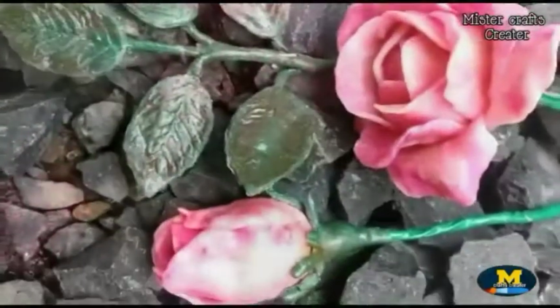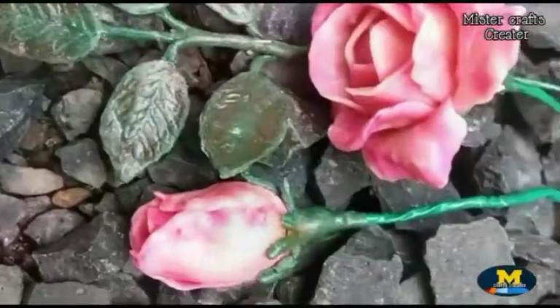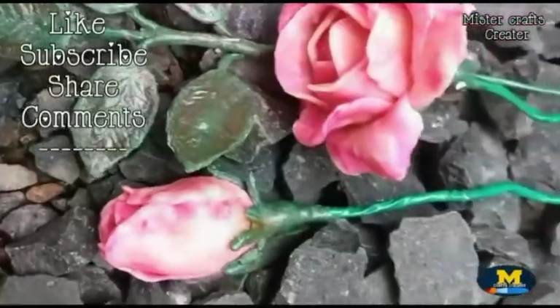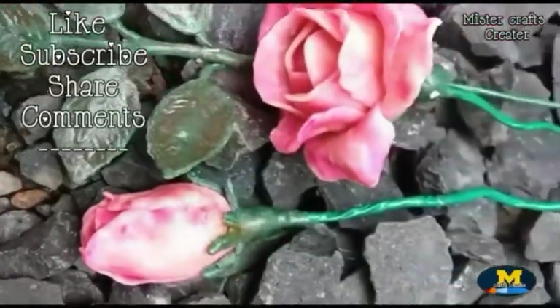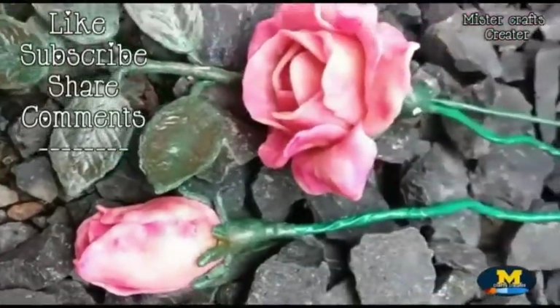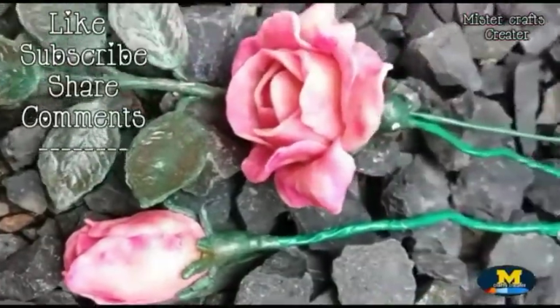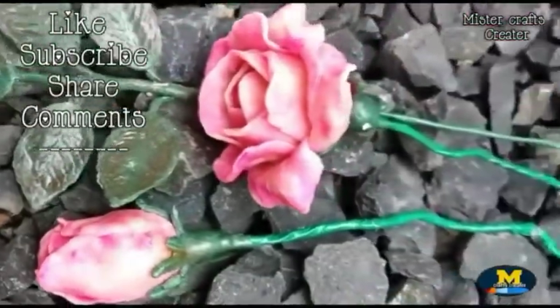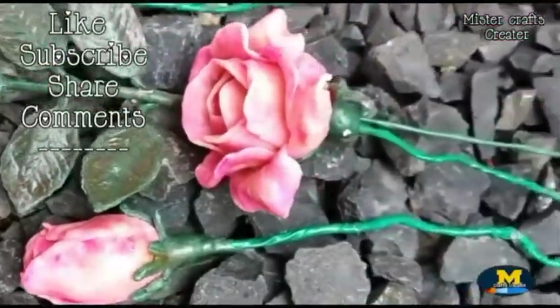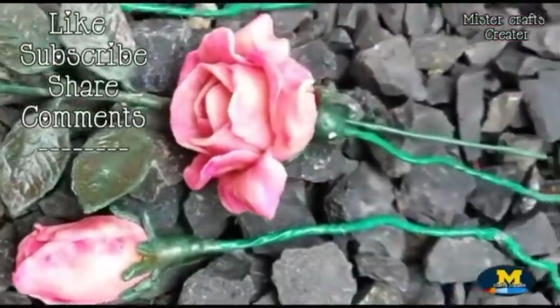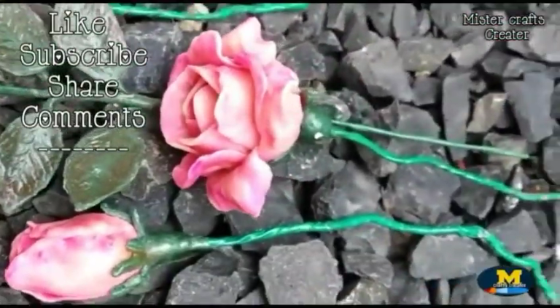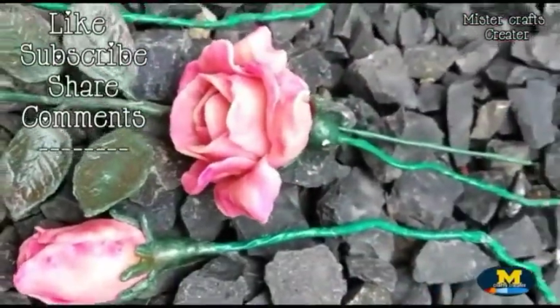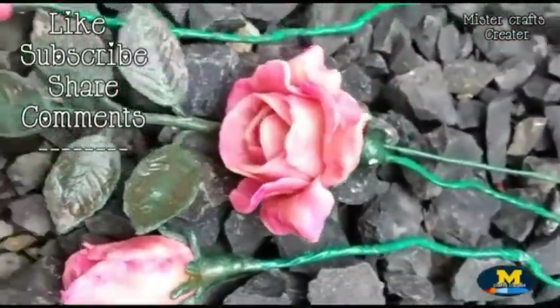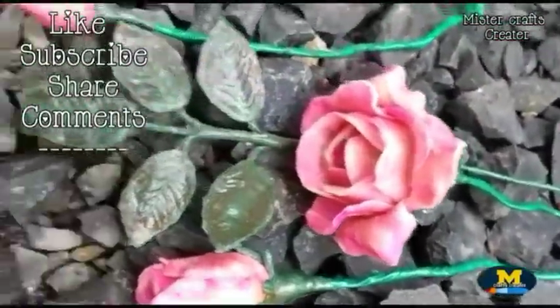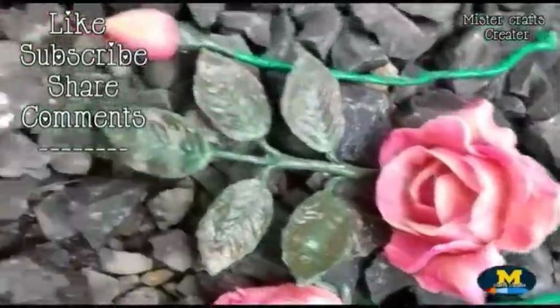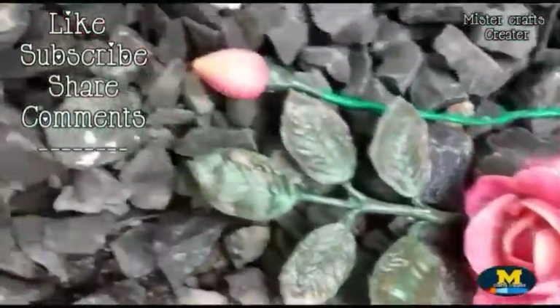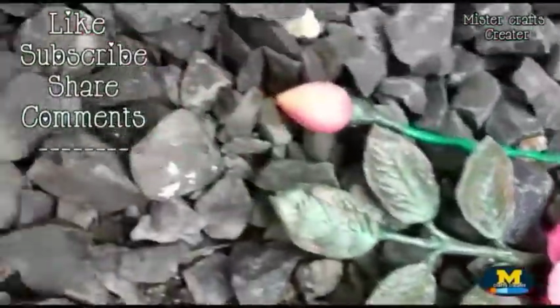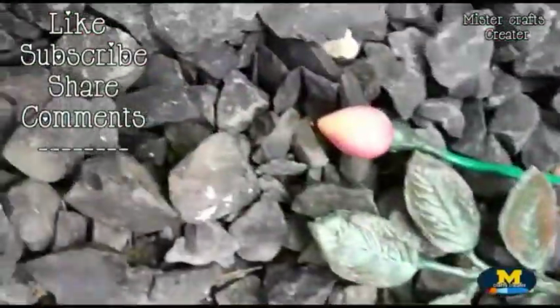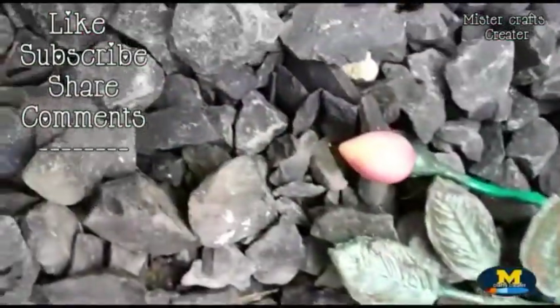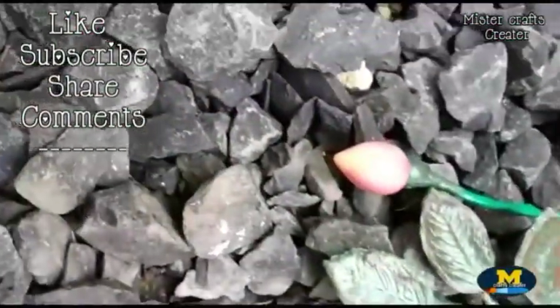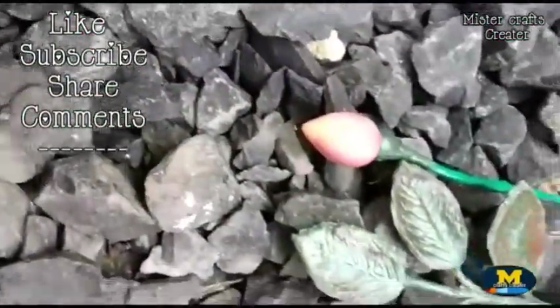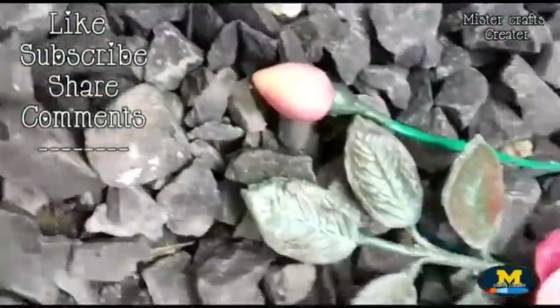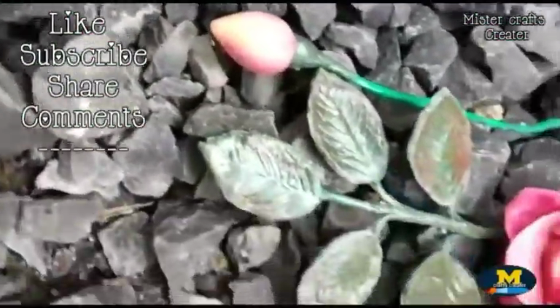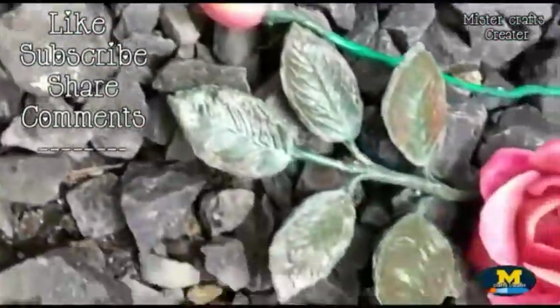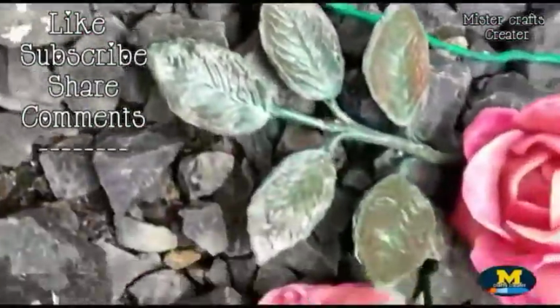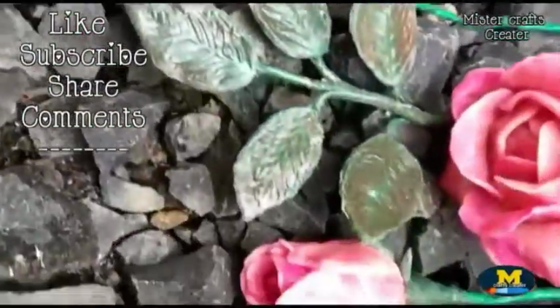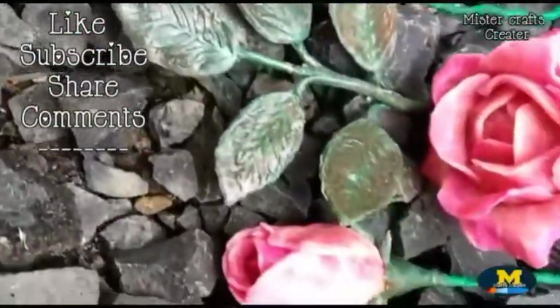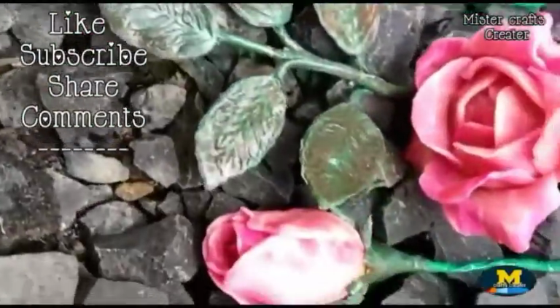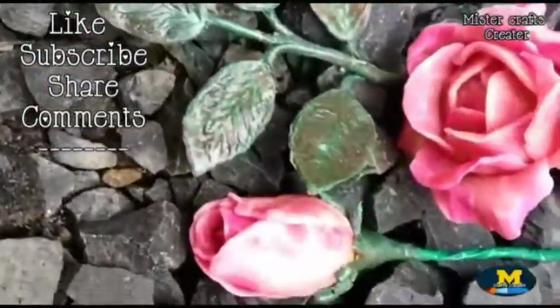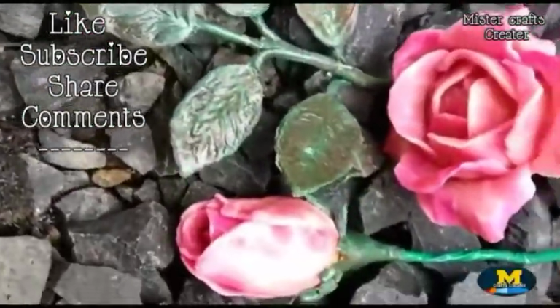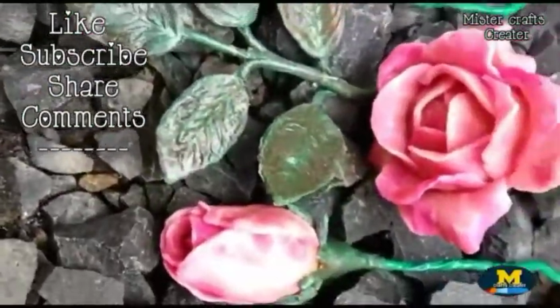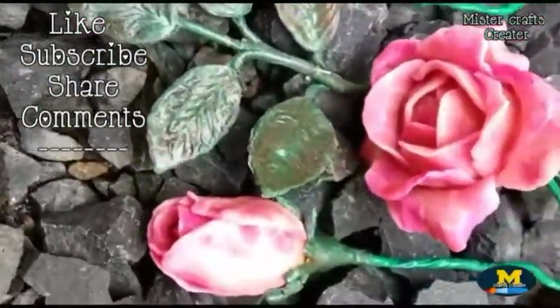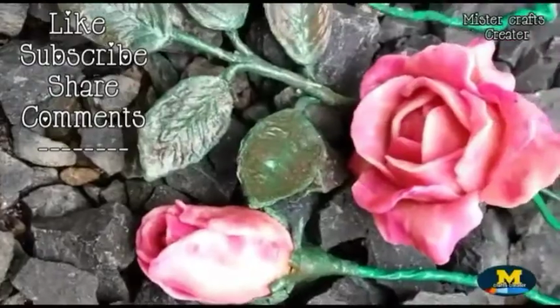If you love this video, please hit like, subscribe, share, and comment.